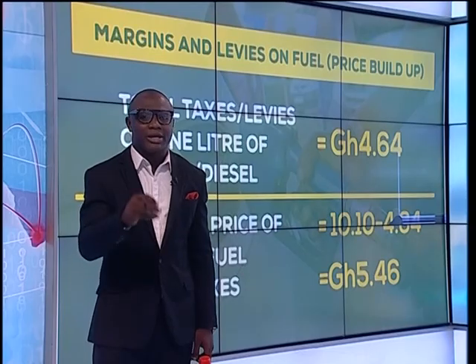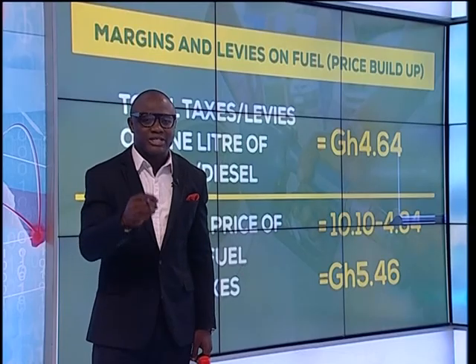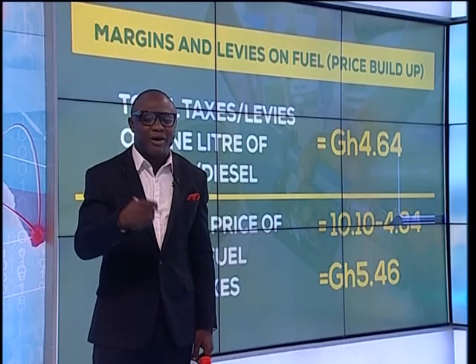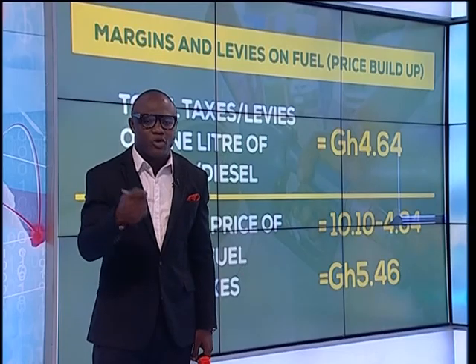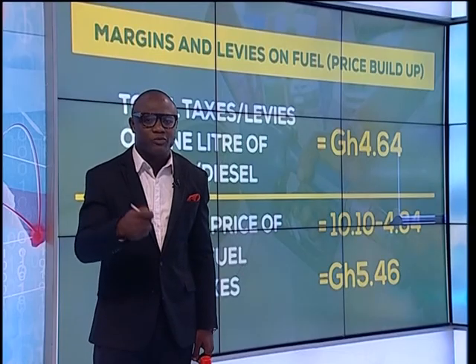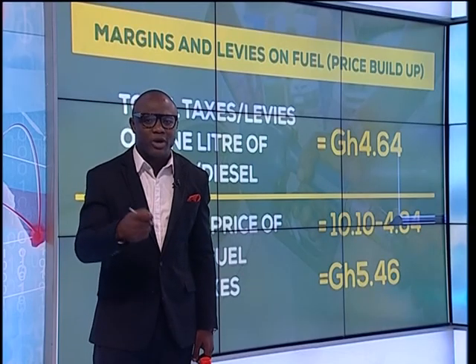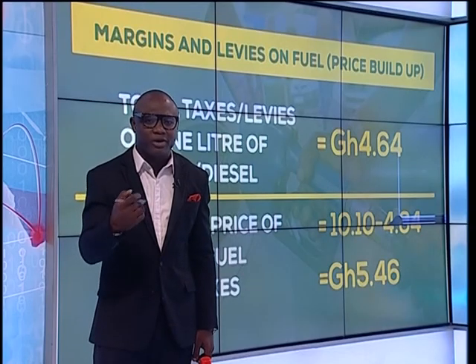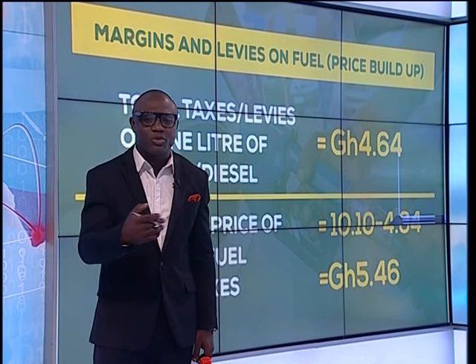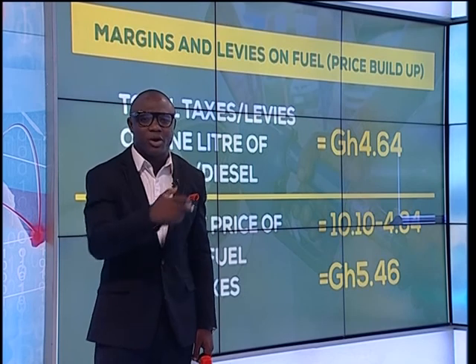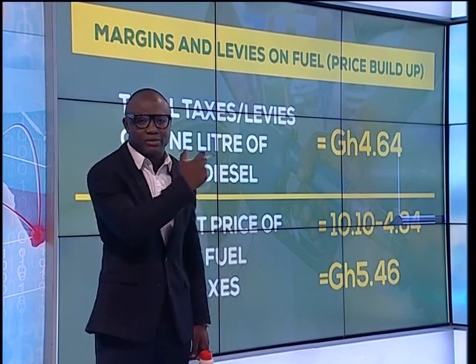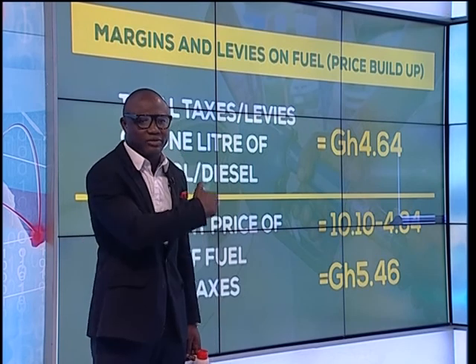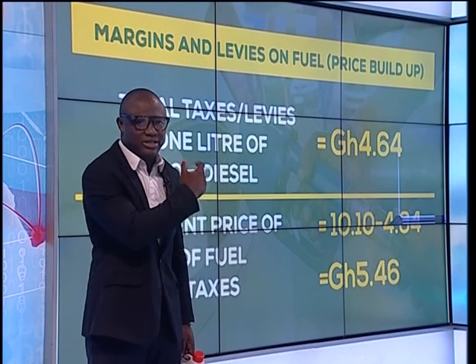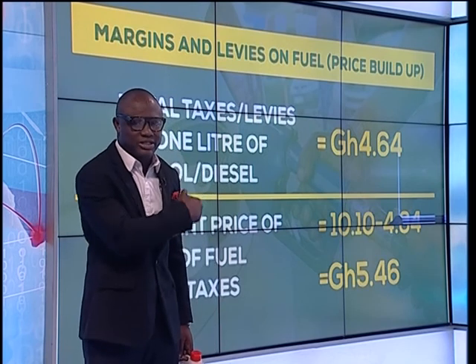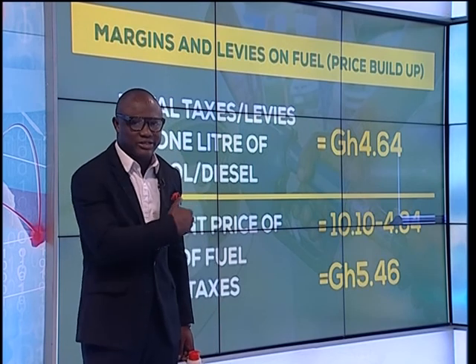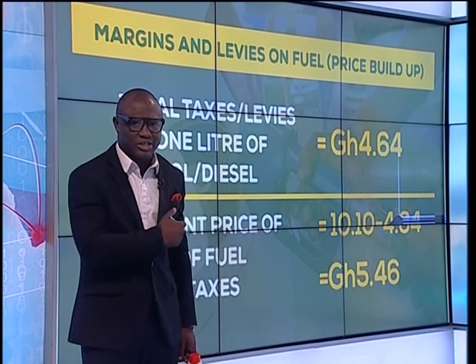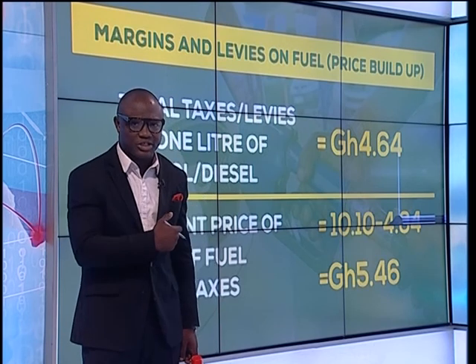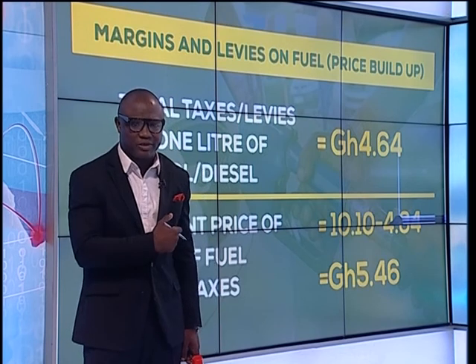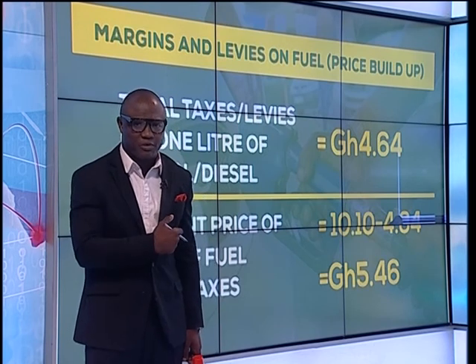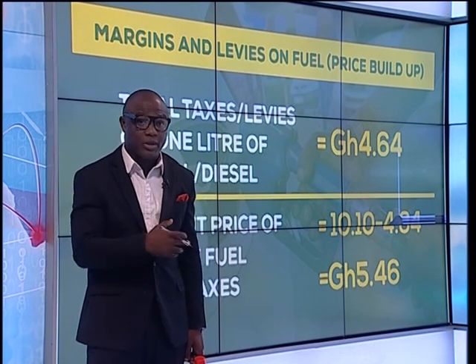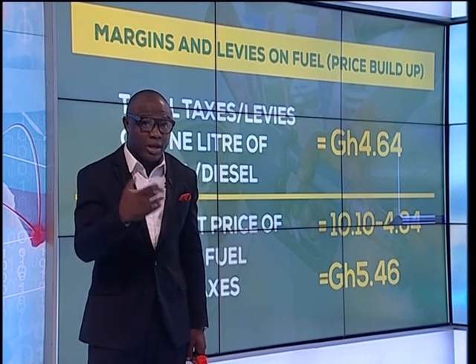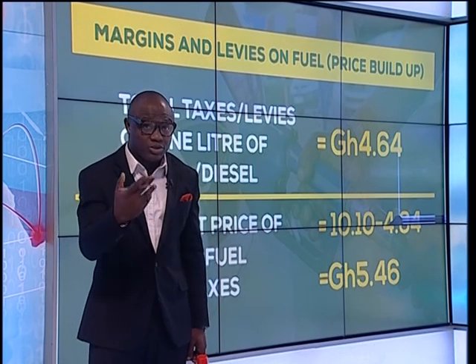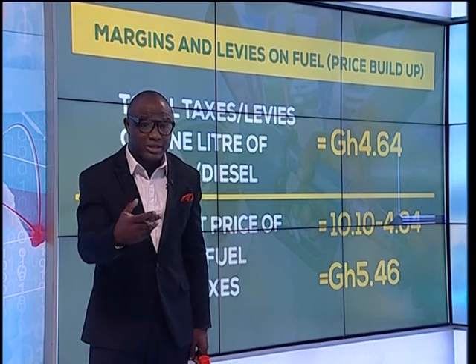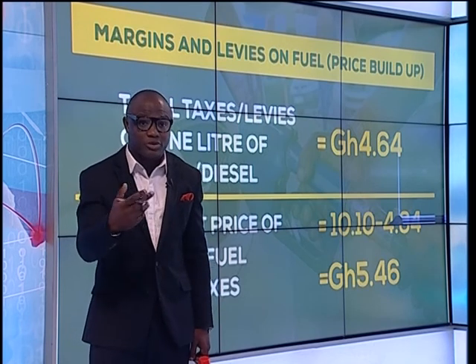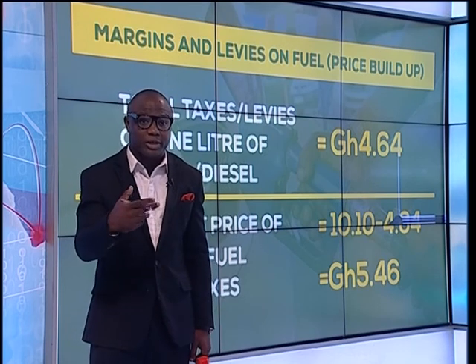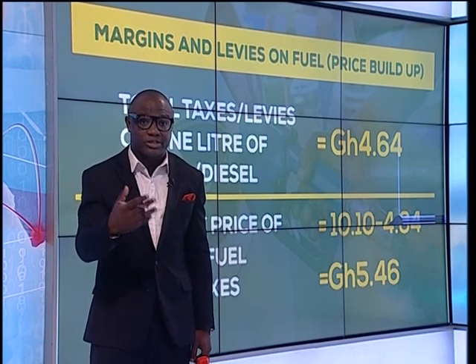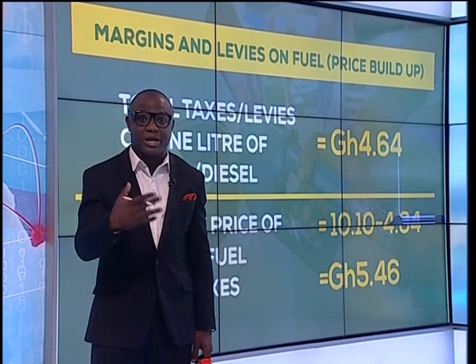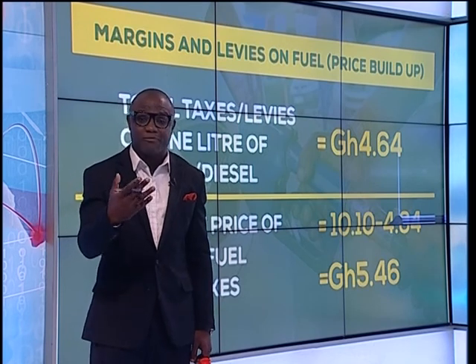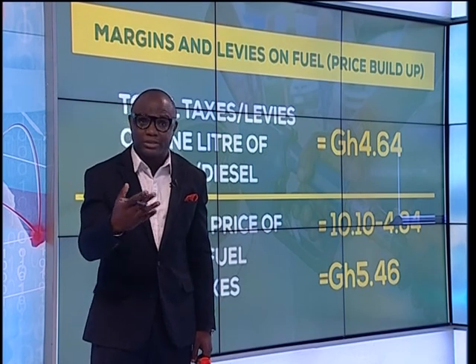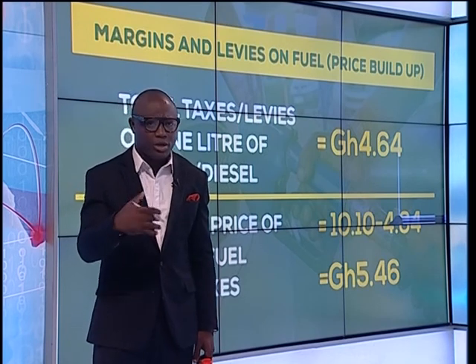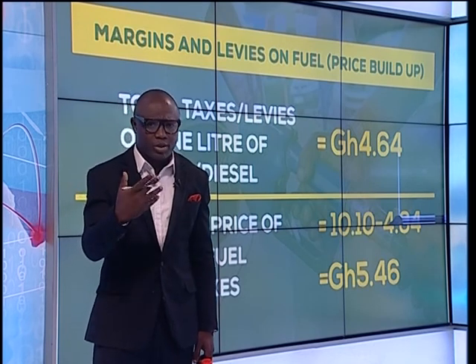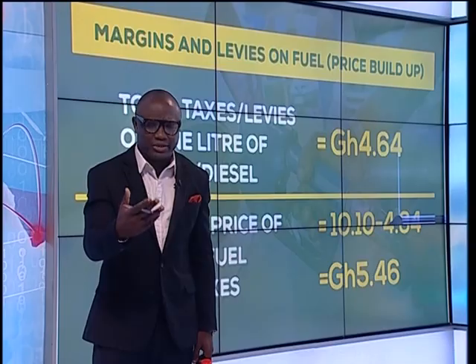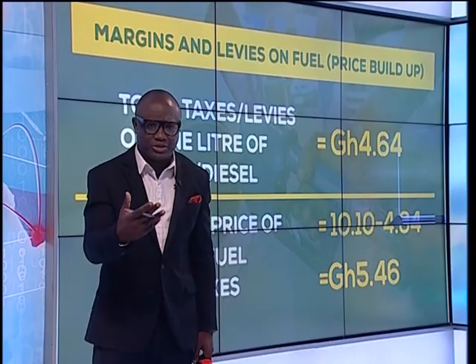Some have called for a review of some of these taxes. As to whether that's going to be considered by government, we're yet to see.